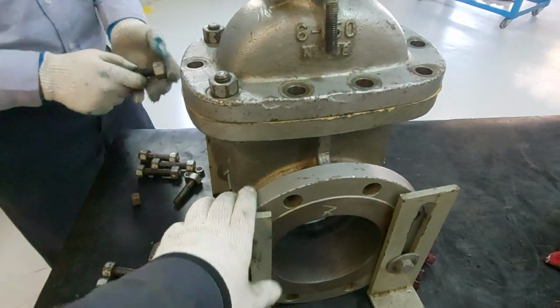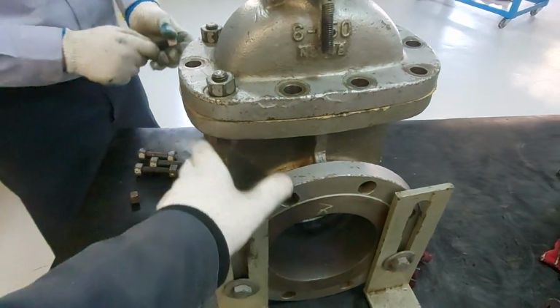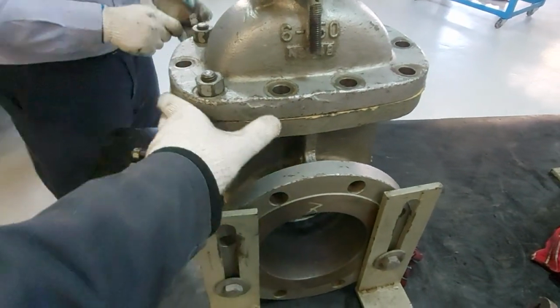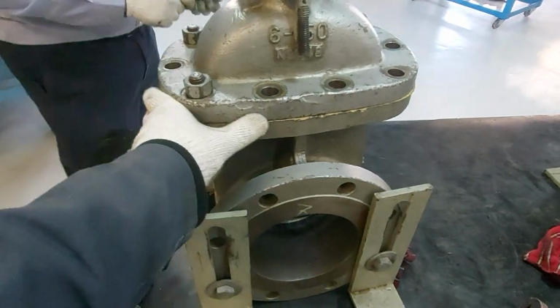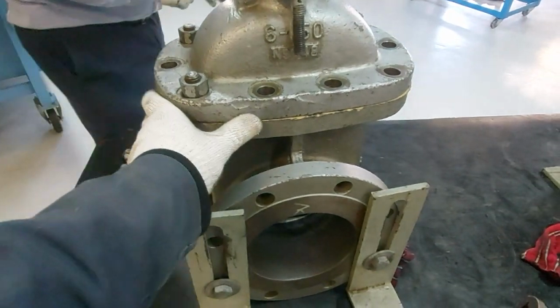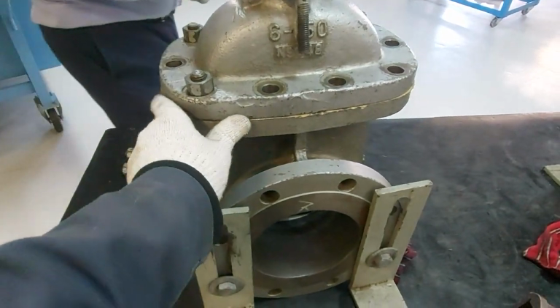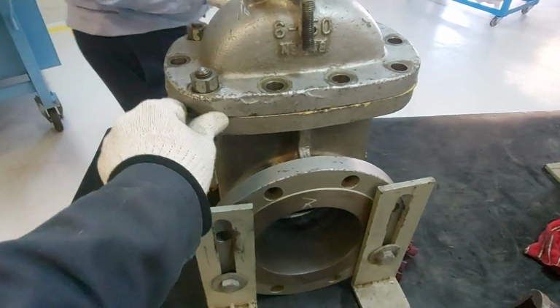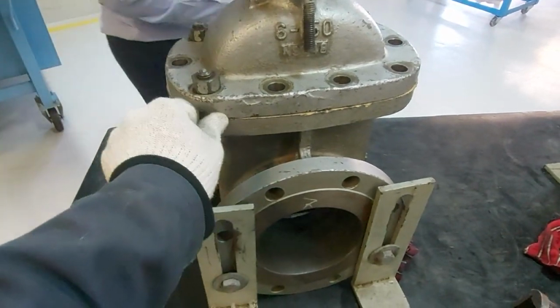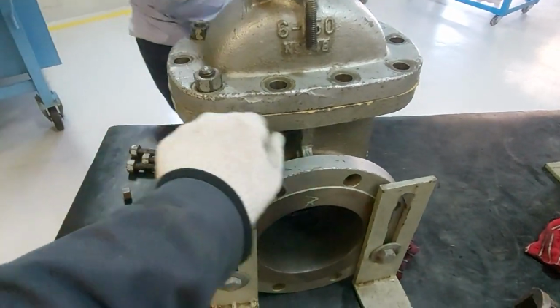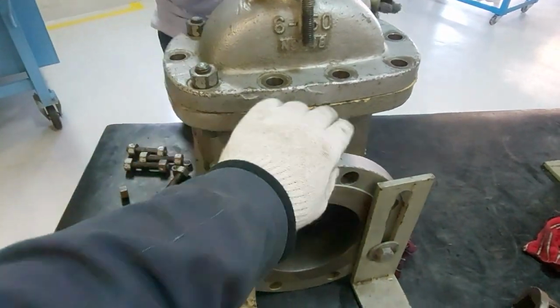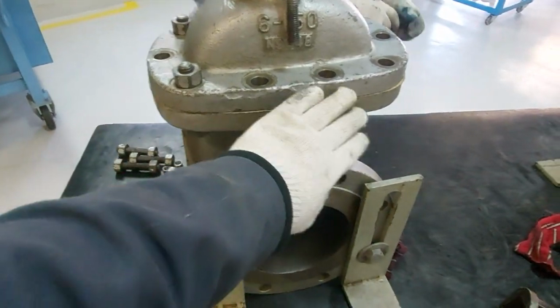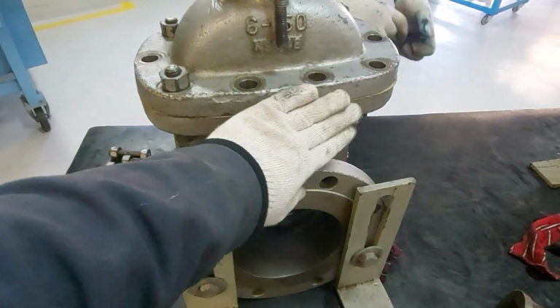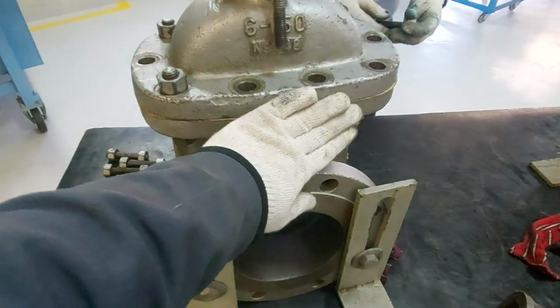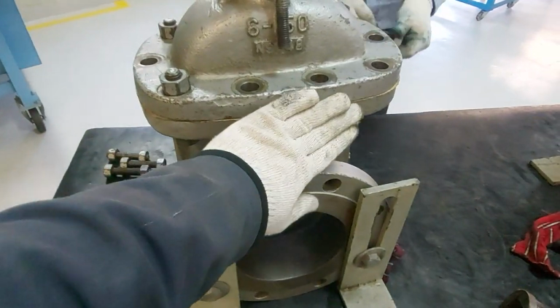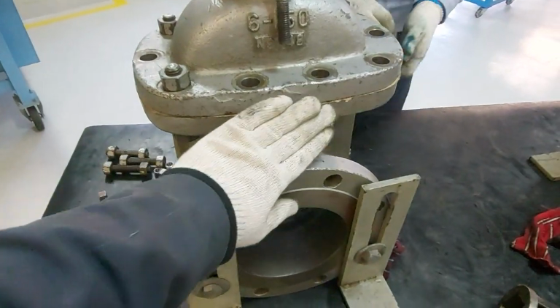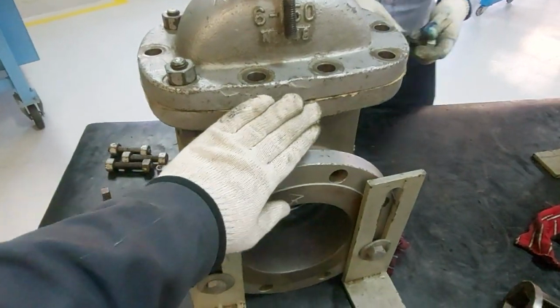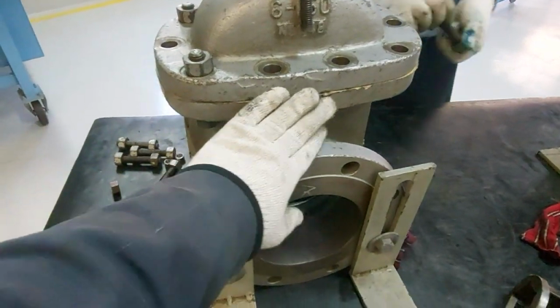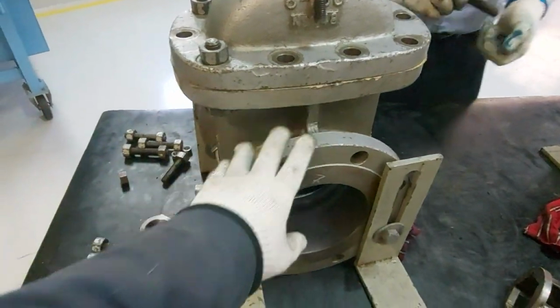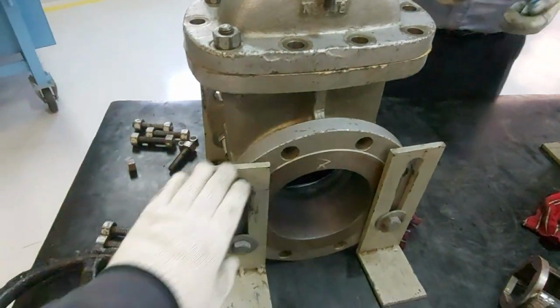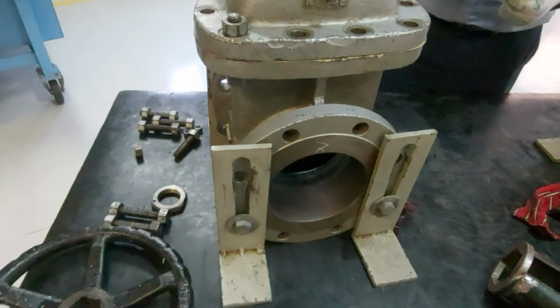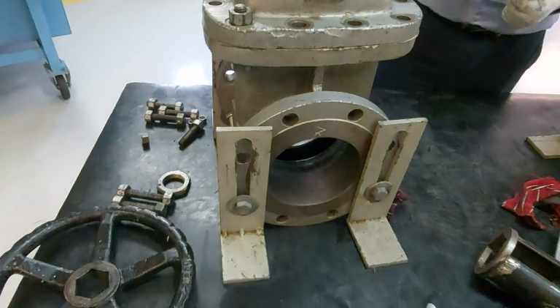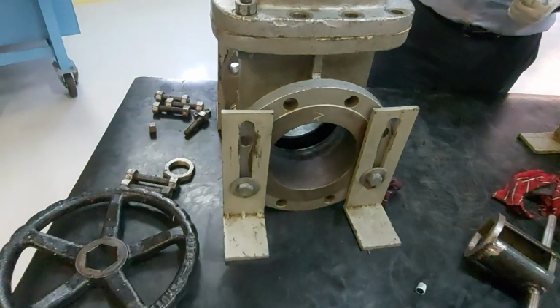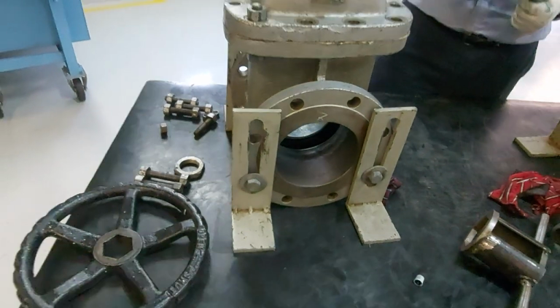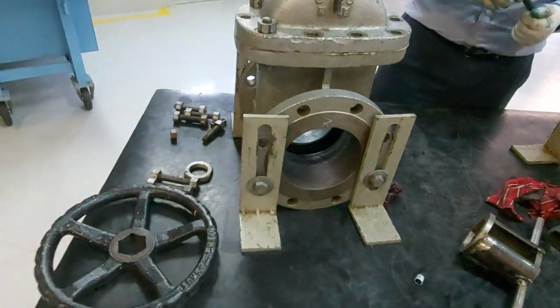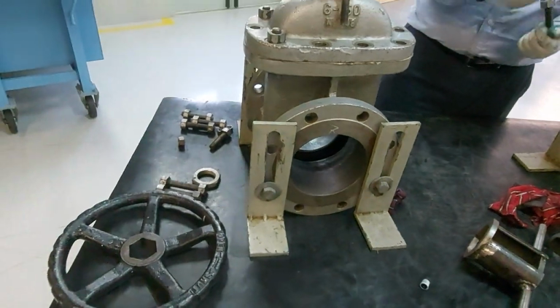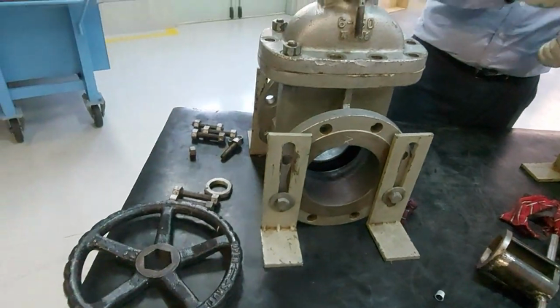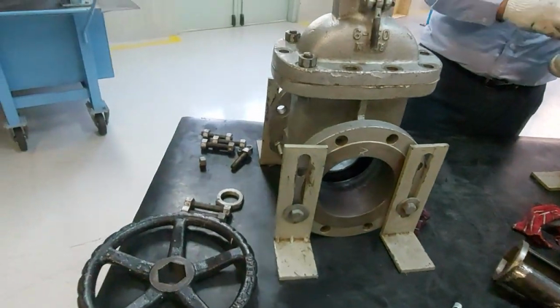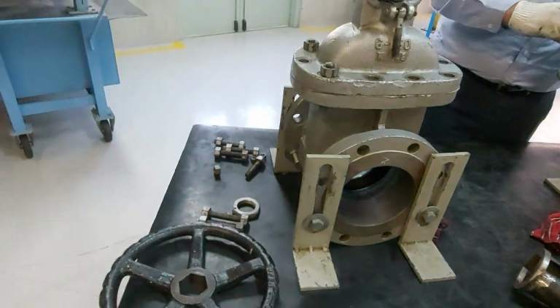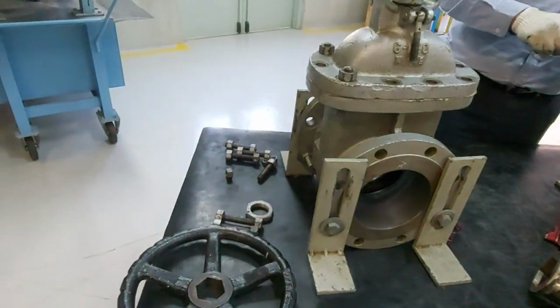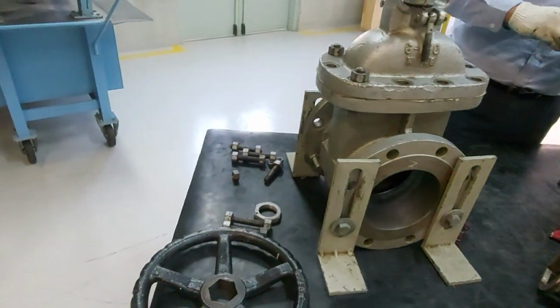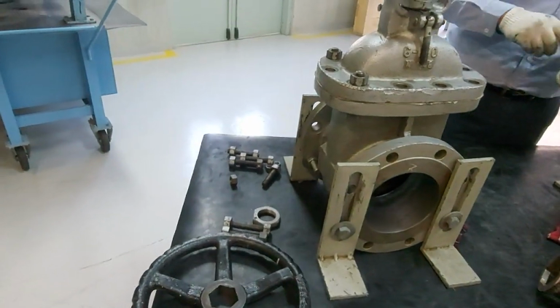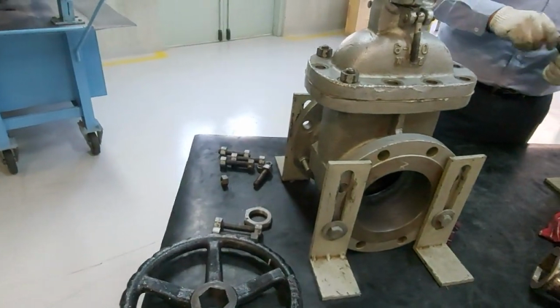After we are done with stem maintenance, disc maintenance, and proper gas cutting, we will go to the hydro test.